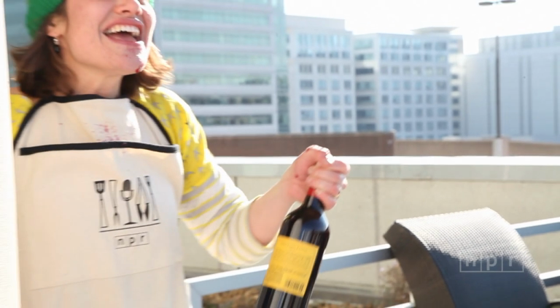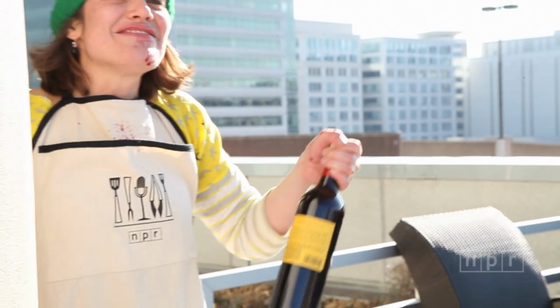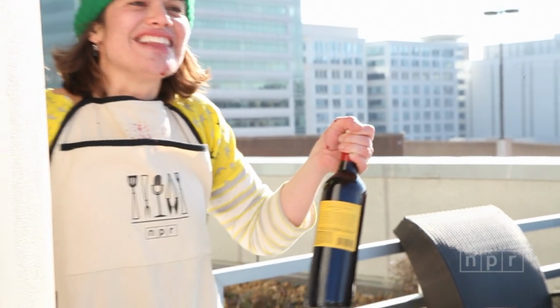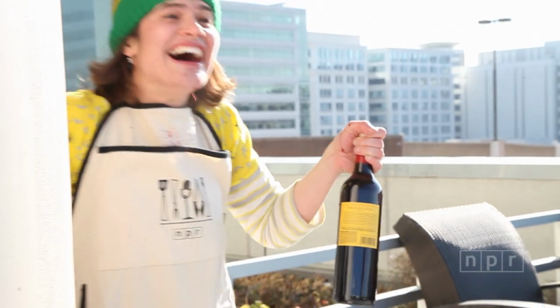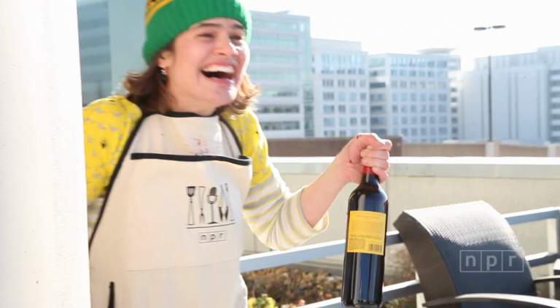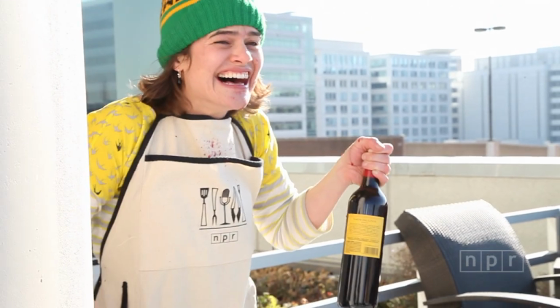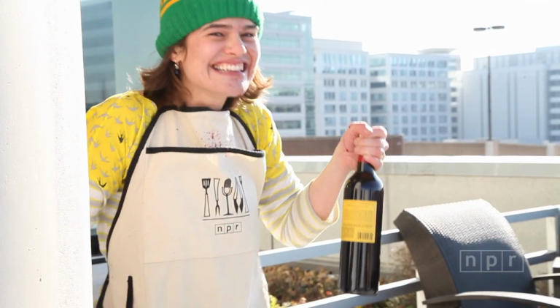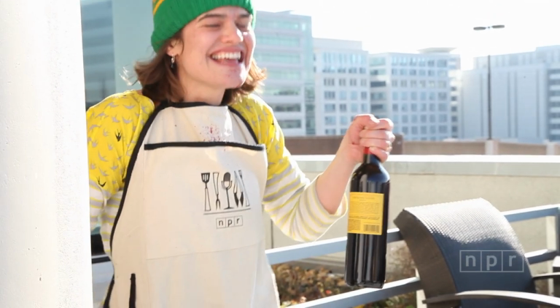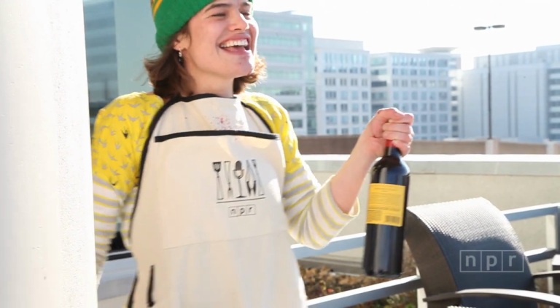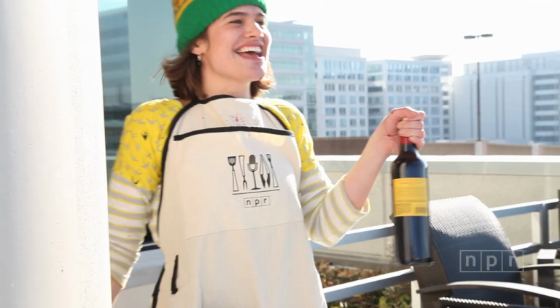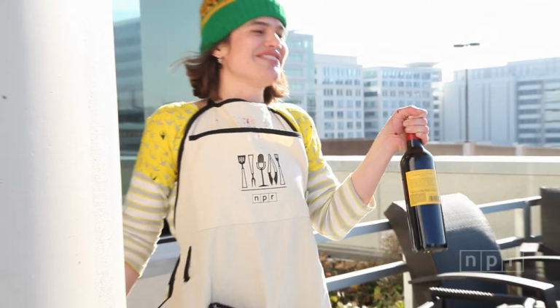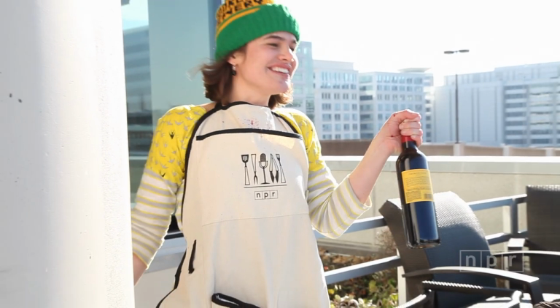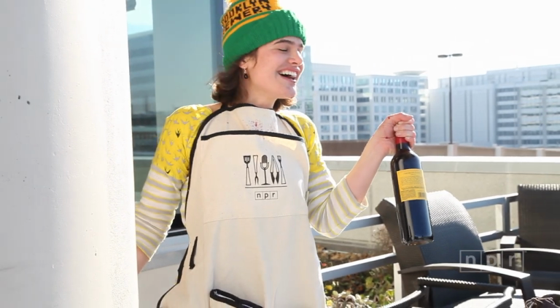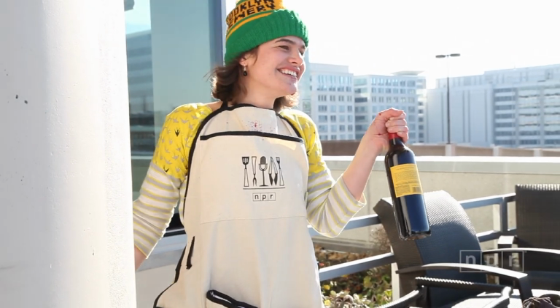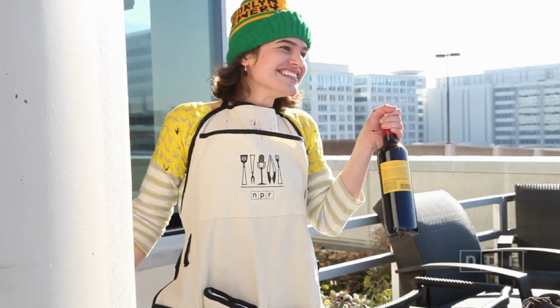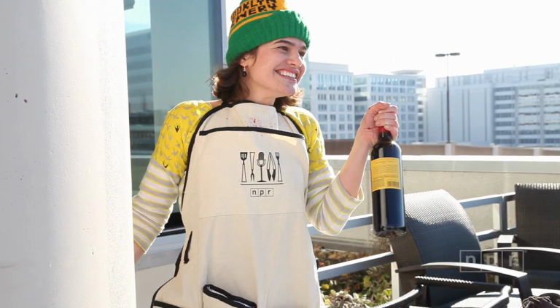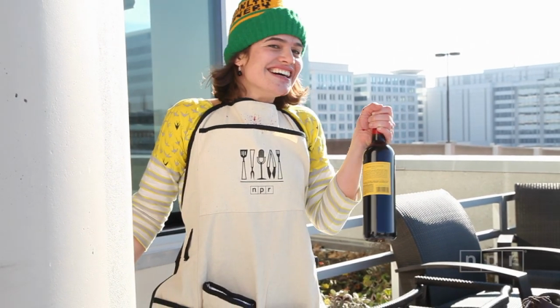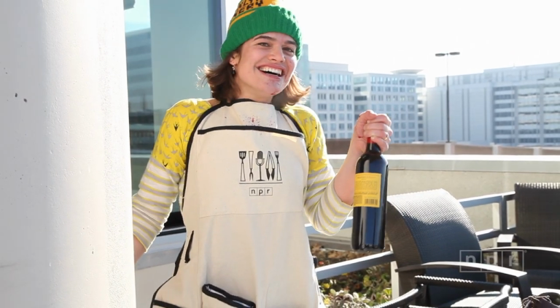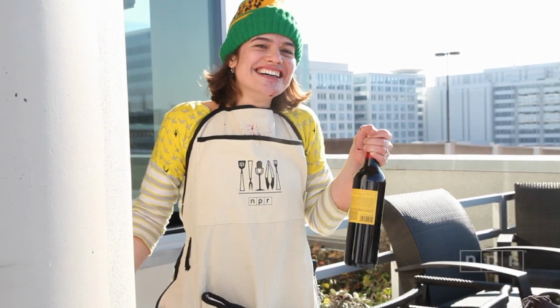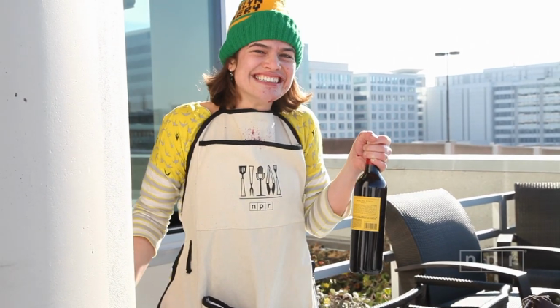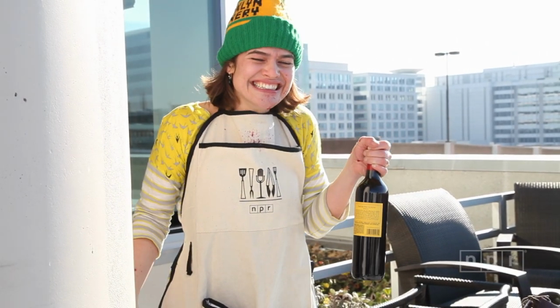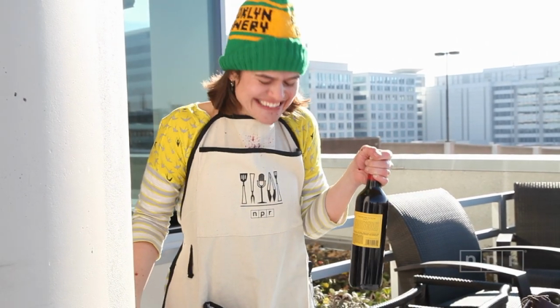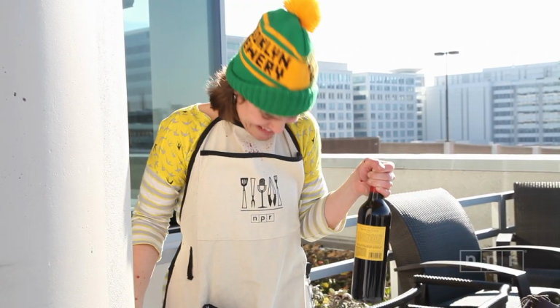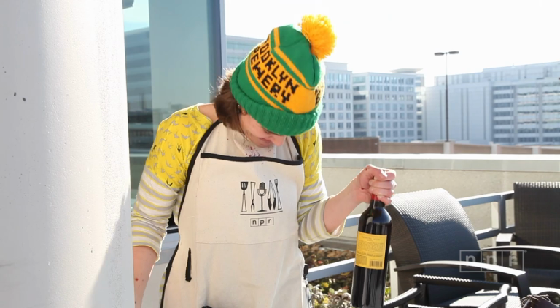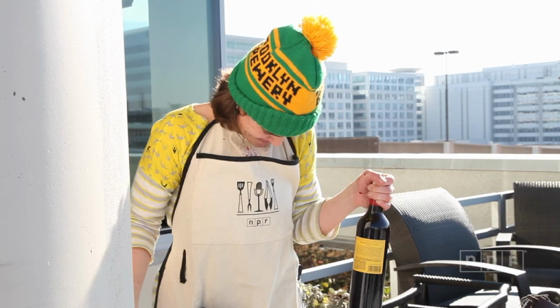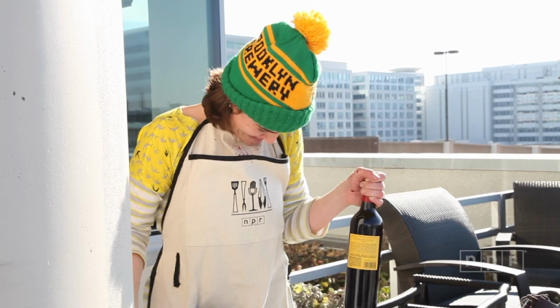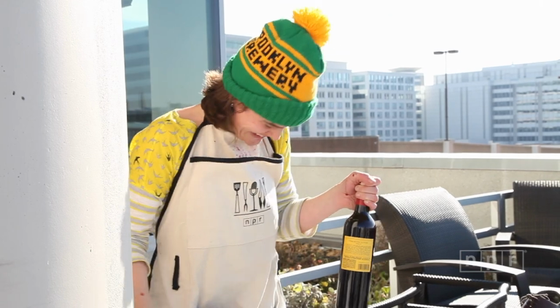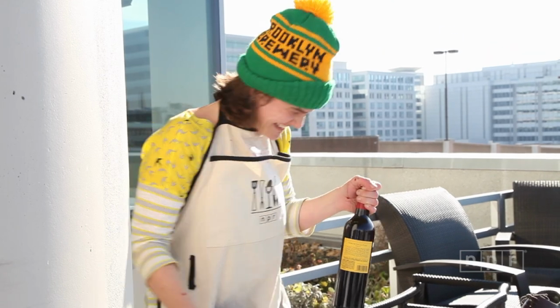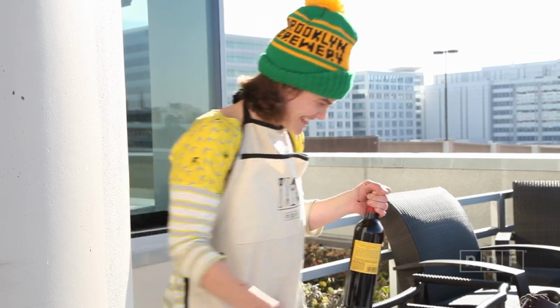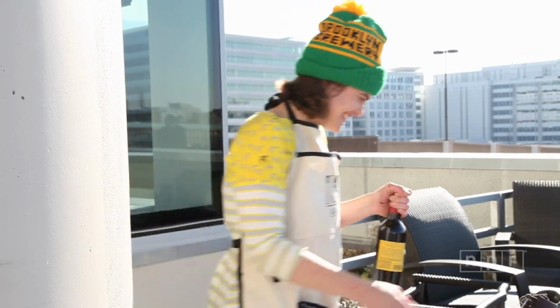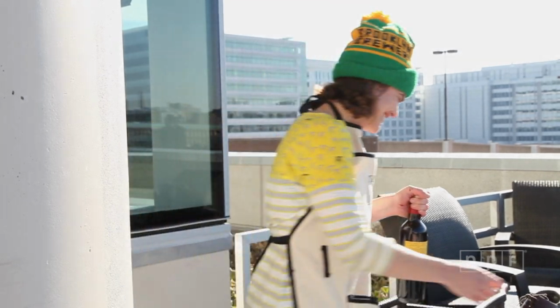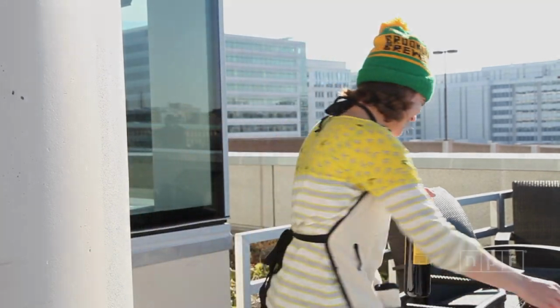Hey, voila! Turns out, it's not as easy as it looks.